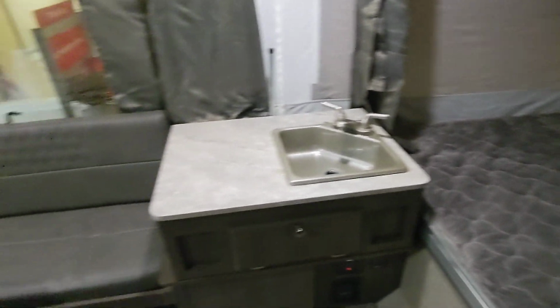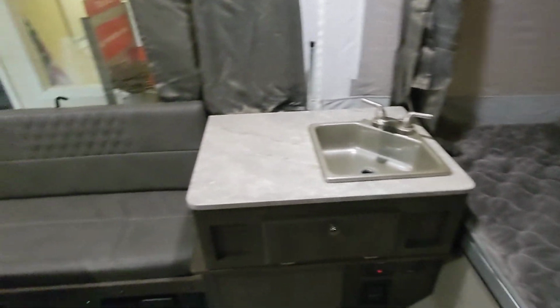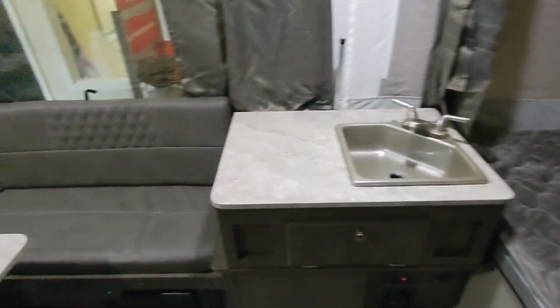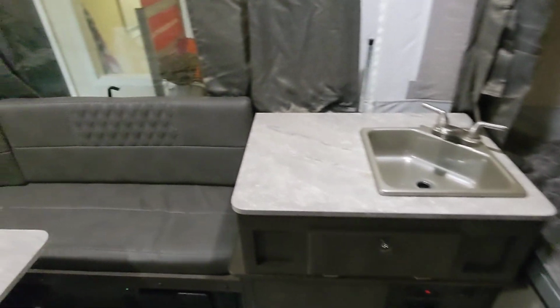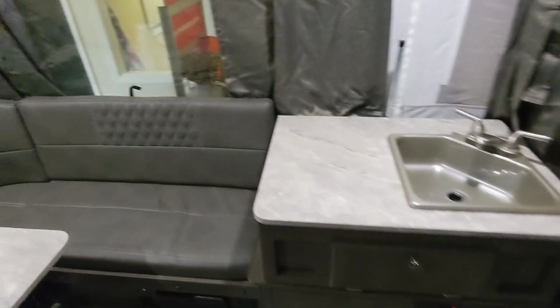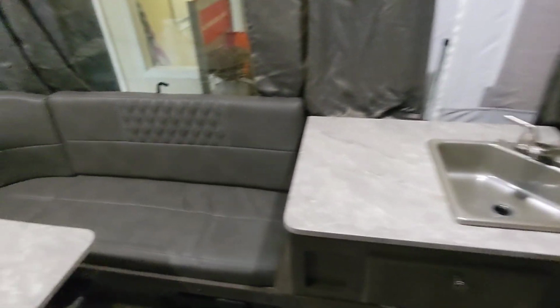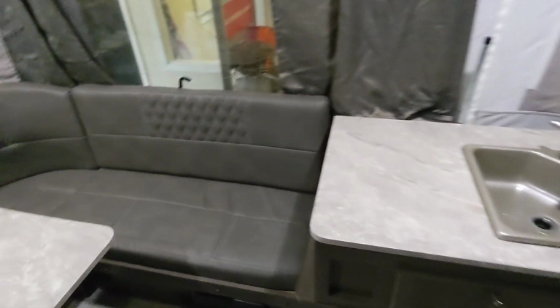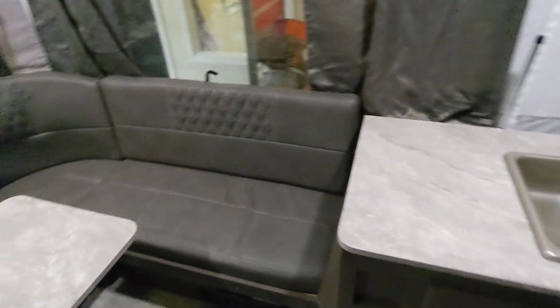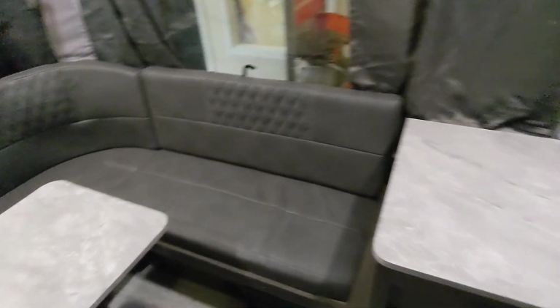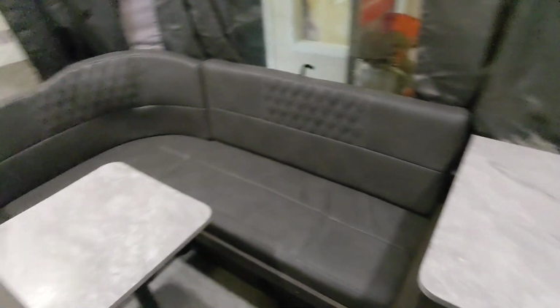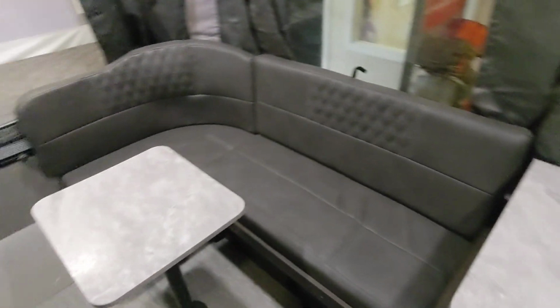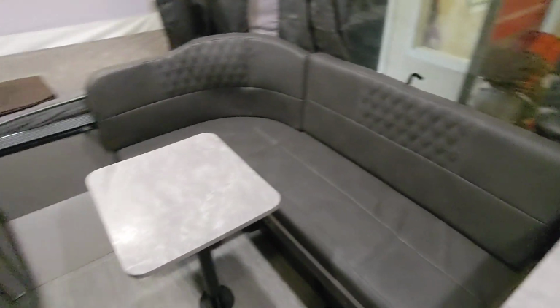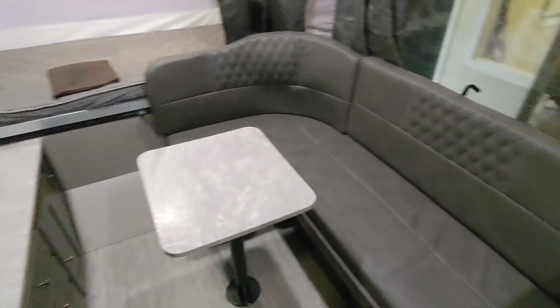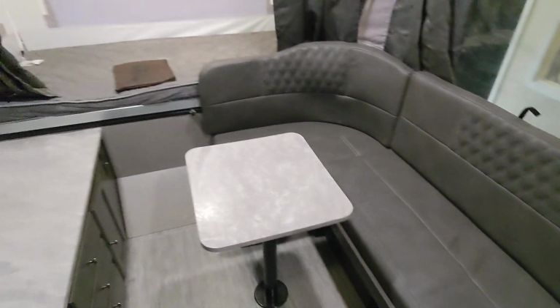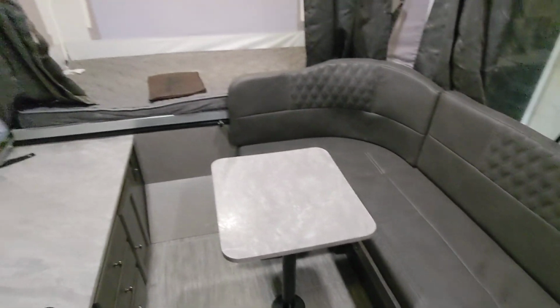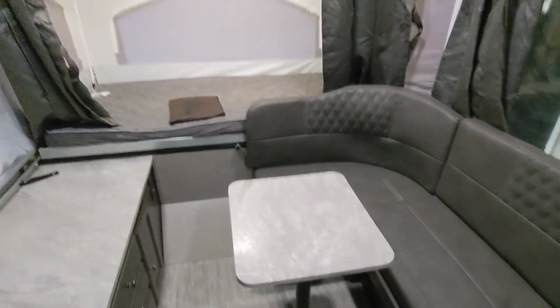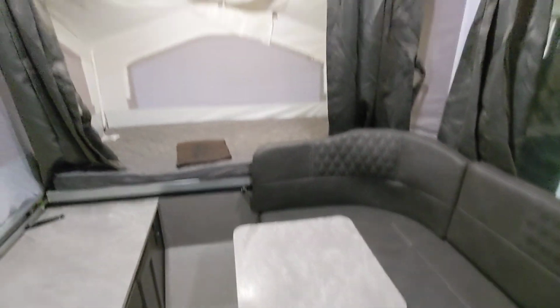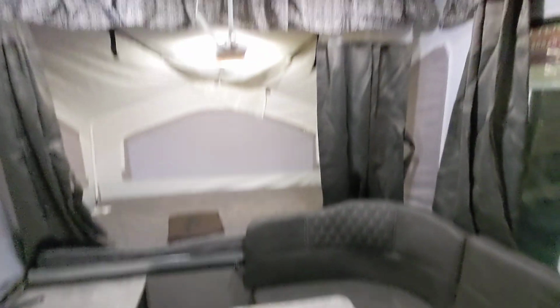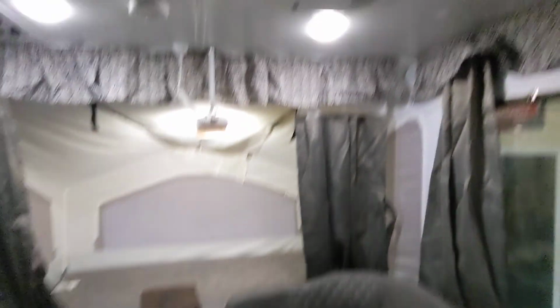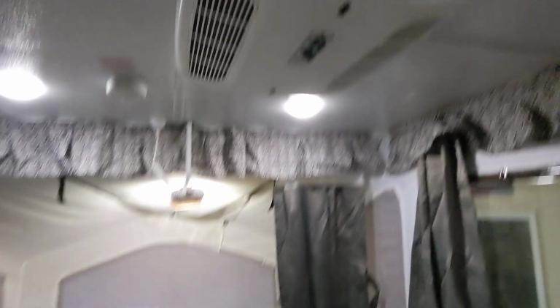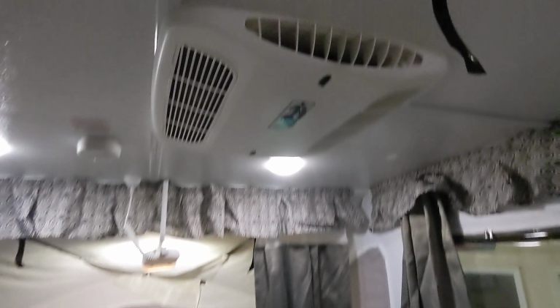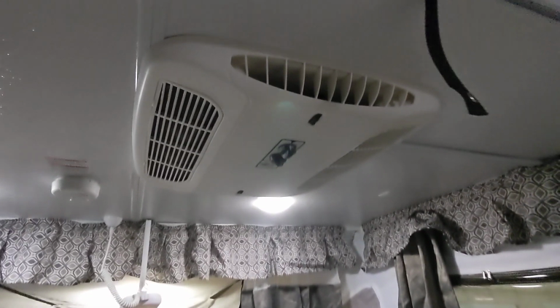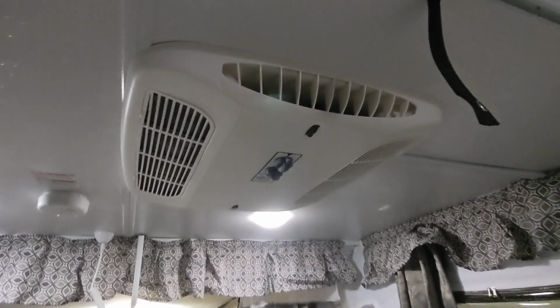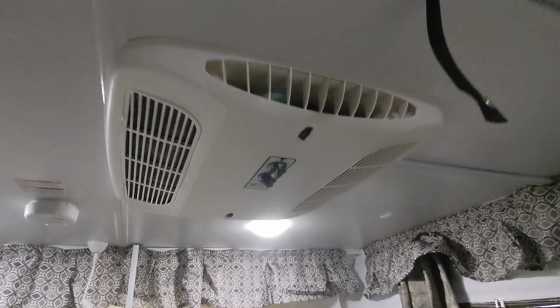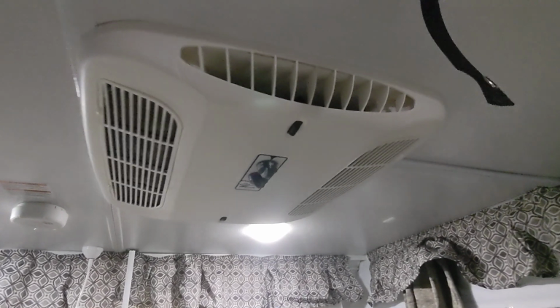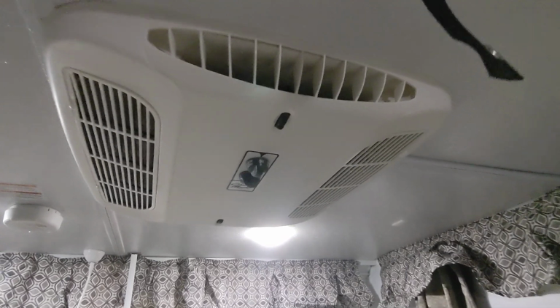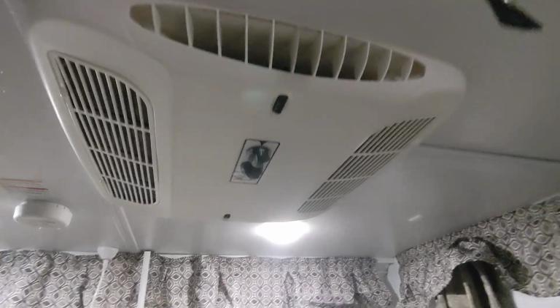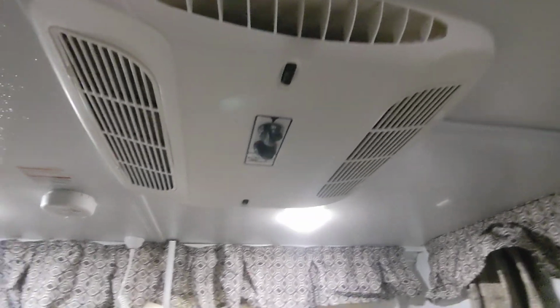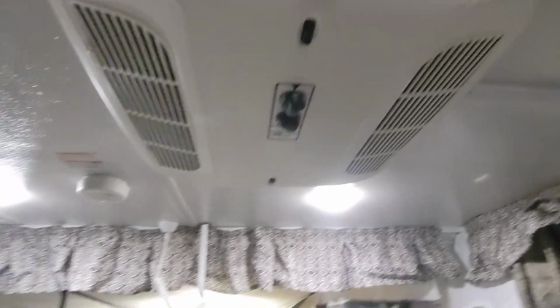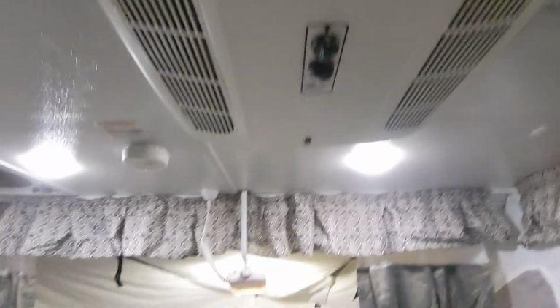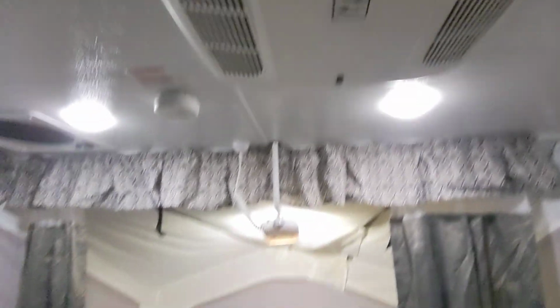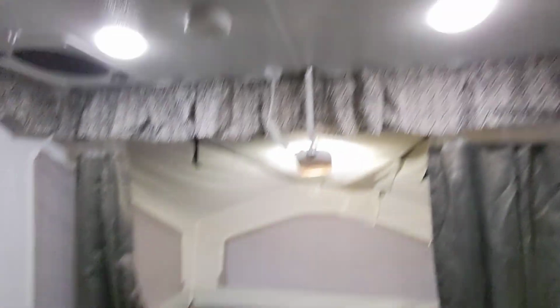It's in great condition. It feels very roomy in here. It's got a Coleman roof mount AC there.